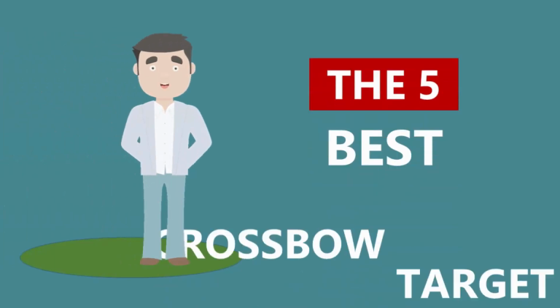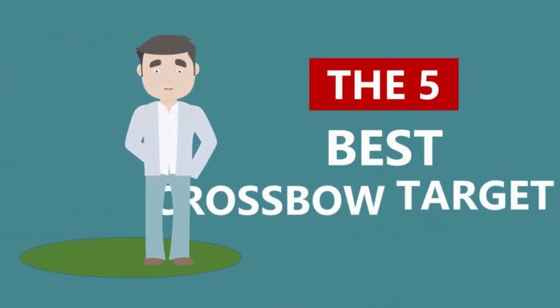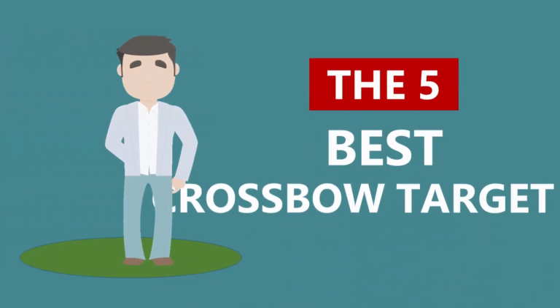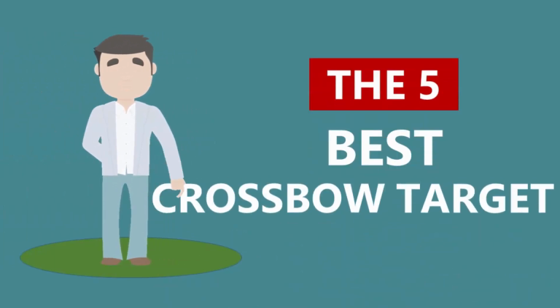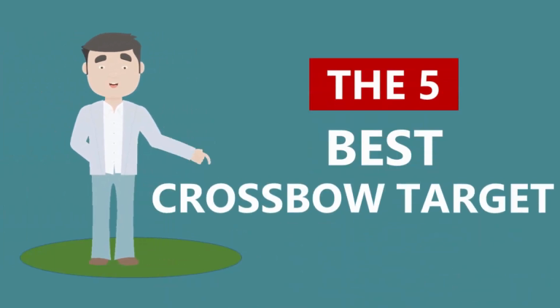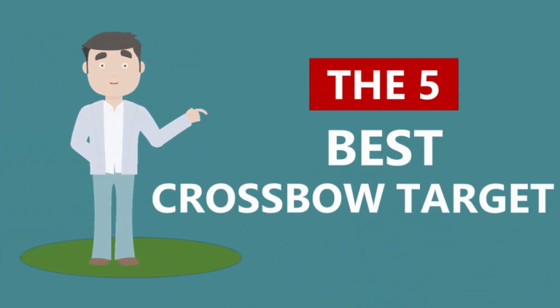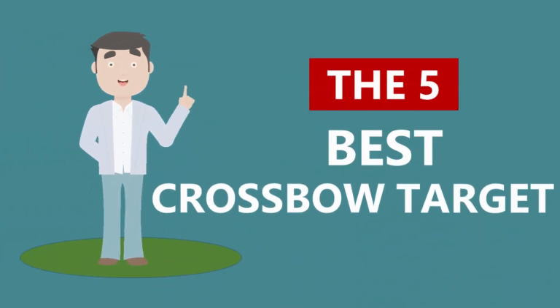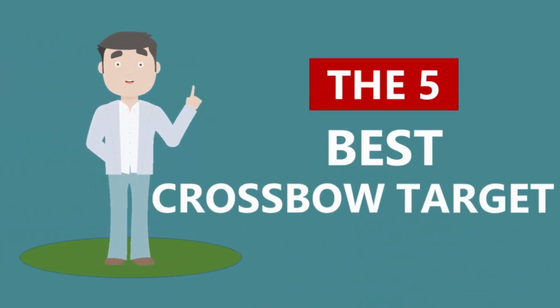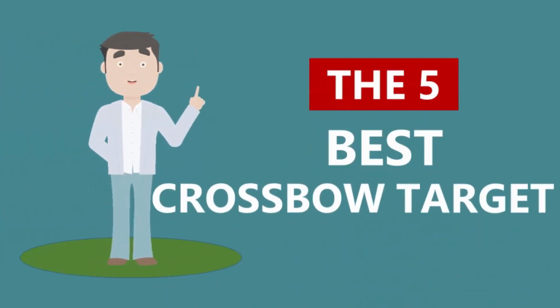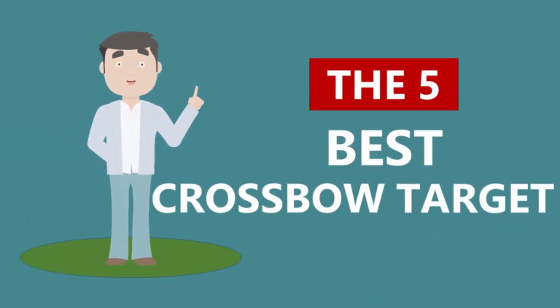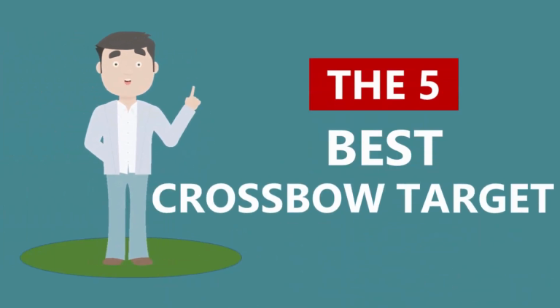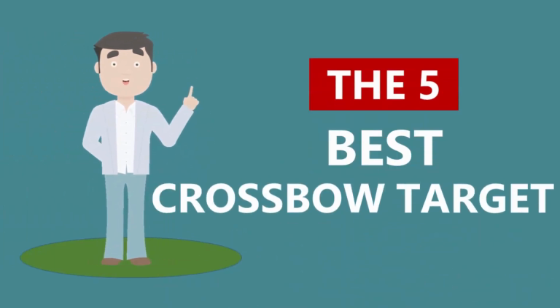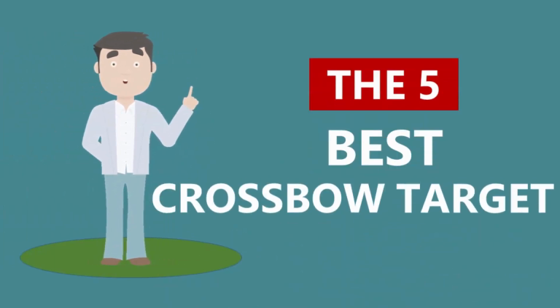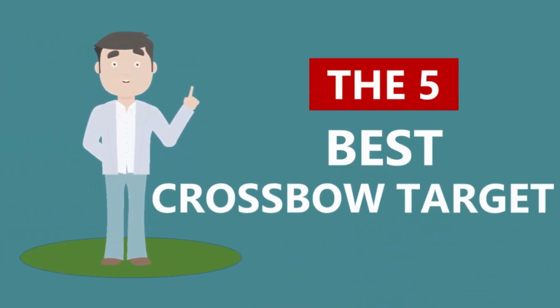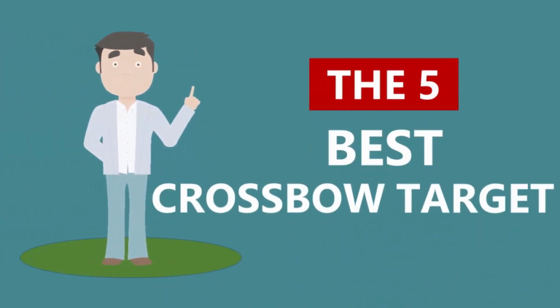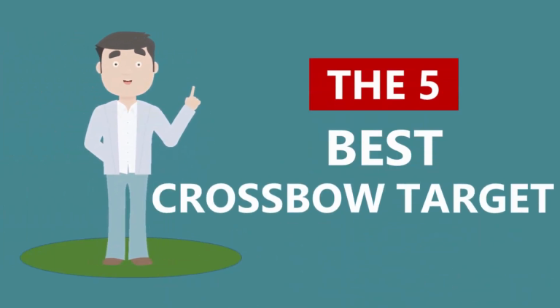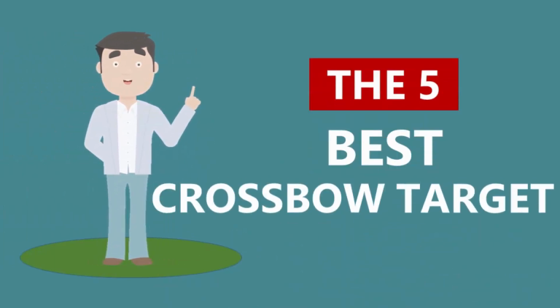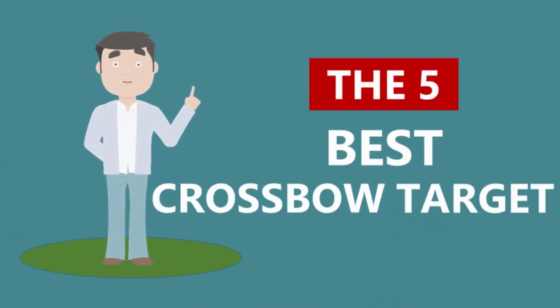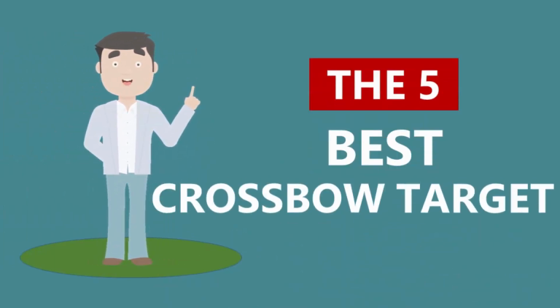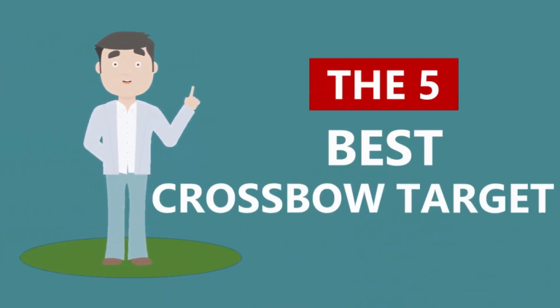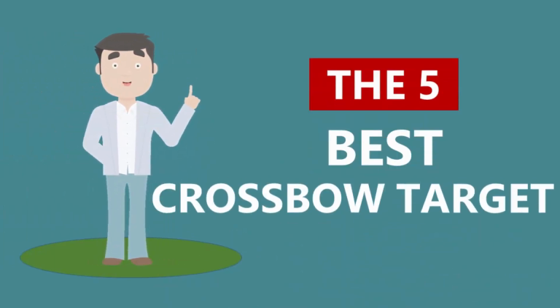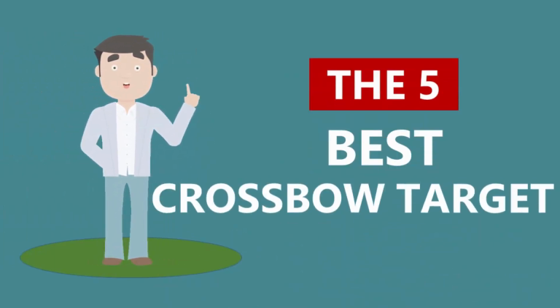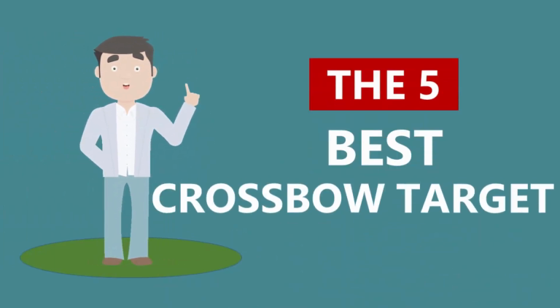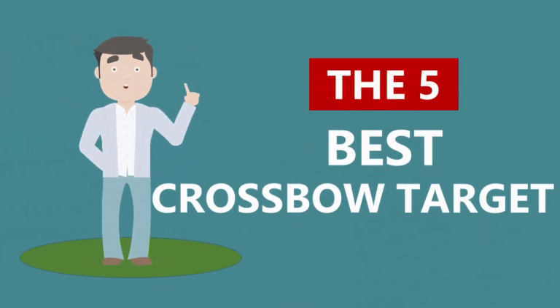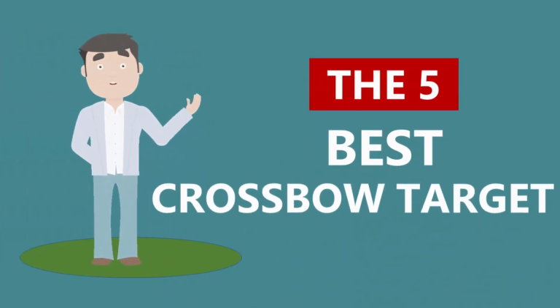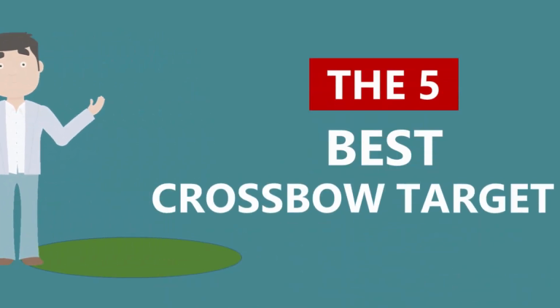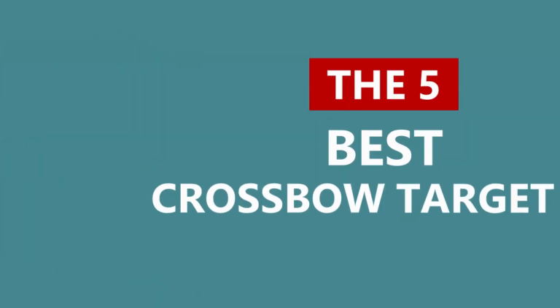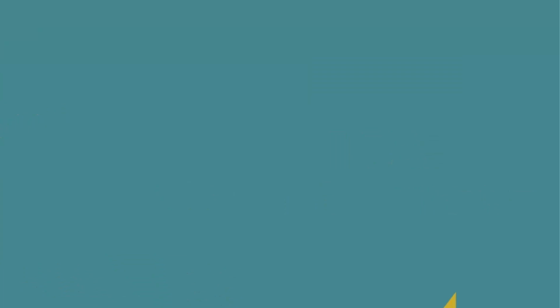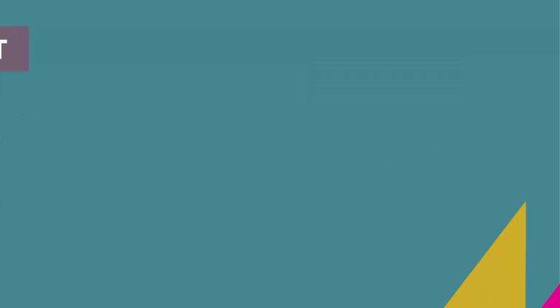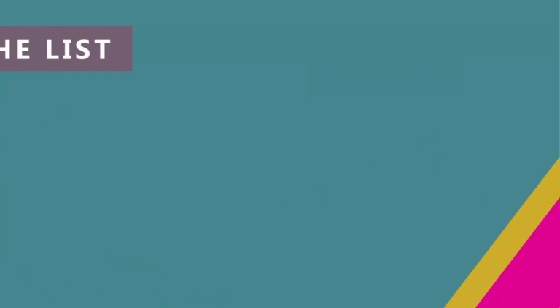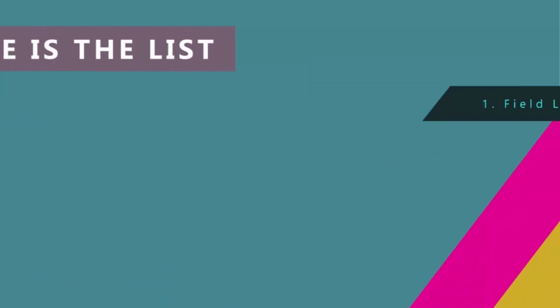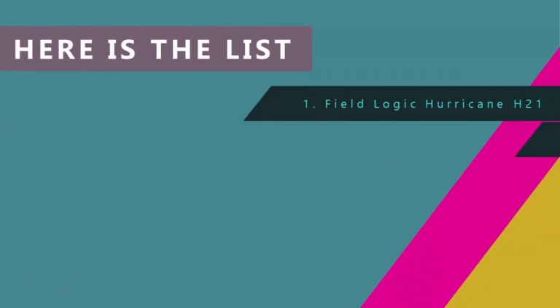Here we present the five best crossbow targets. Let's get started with the list.